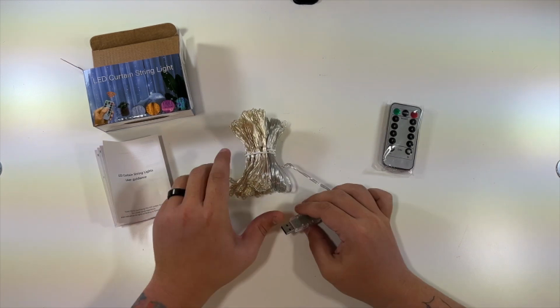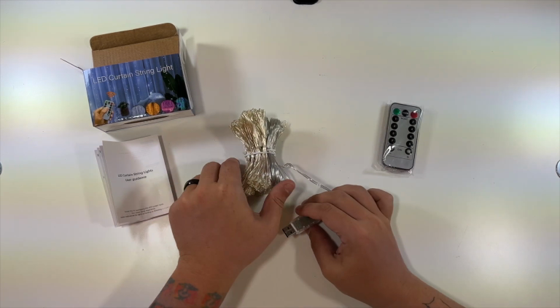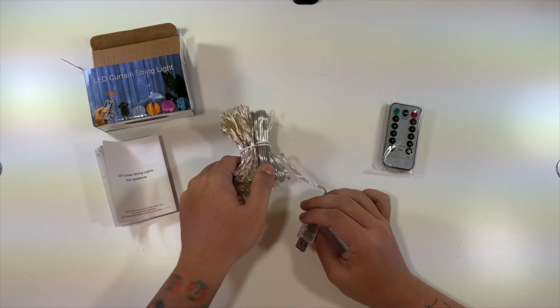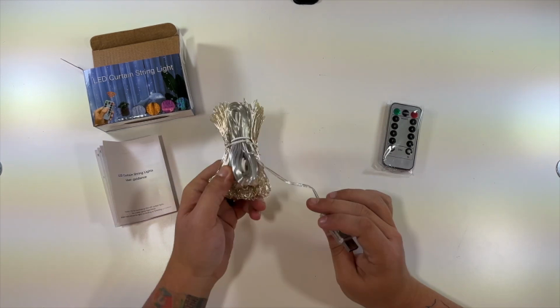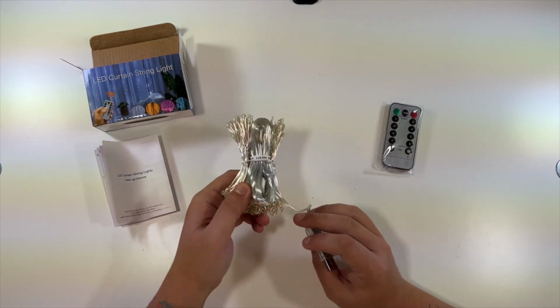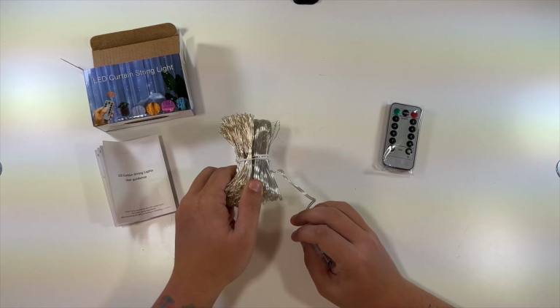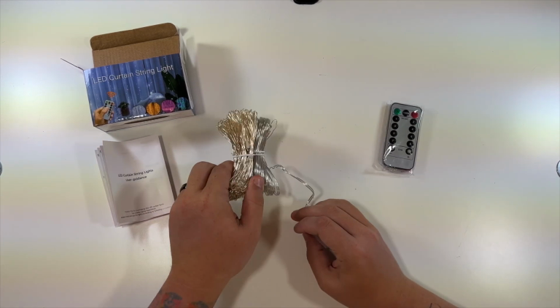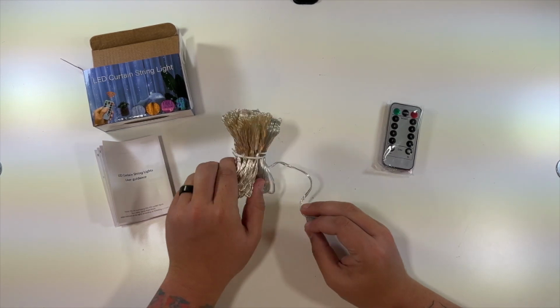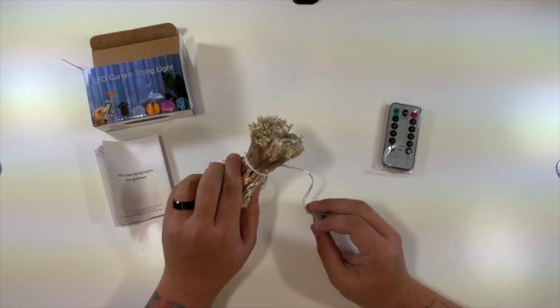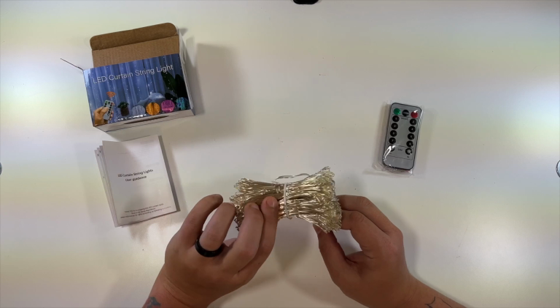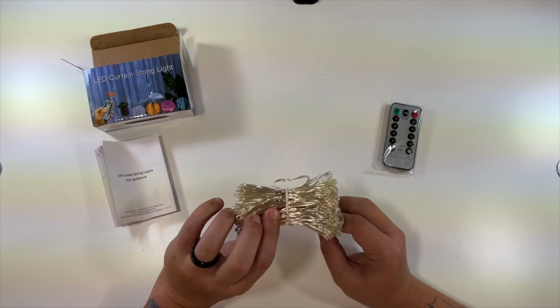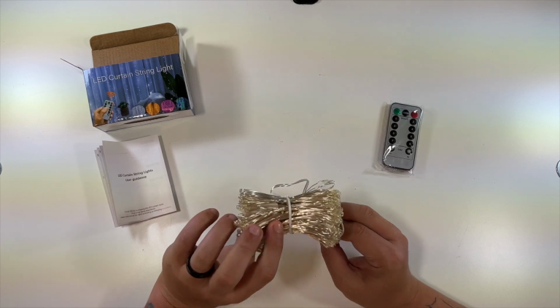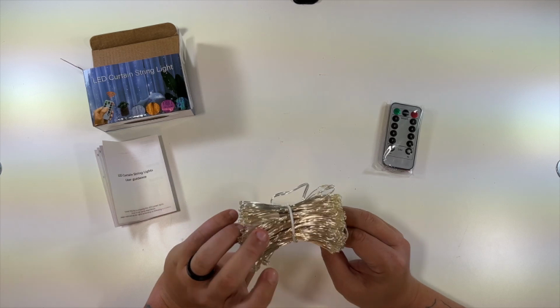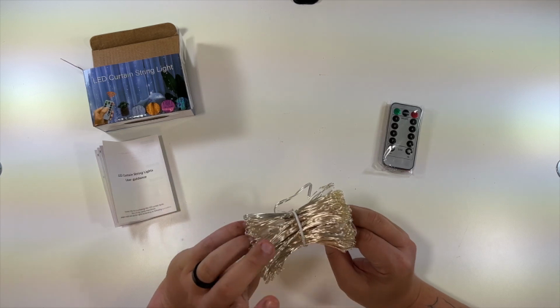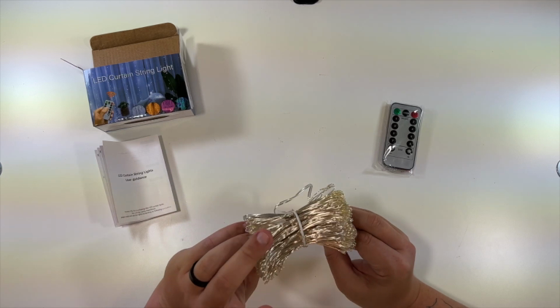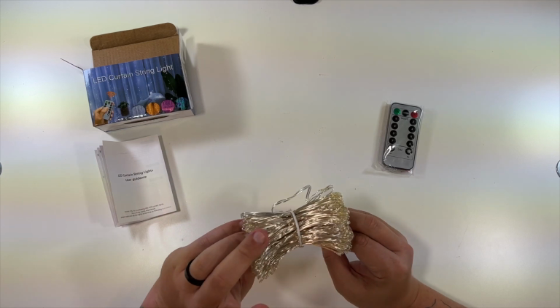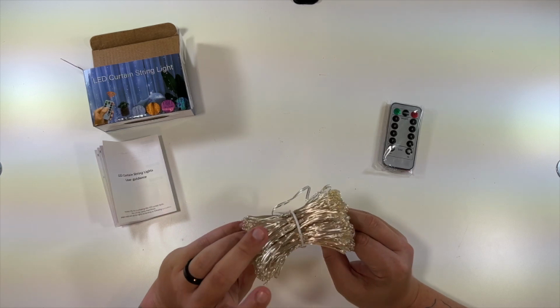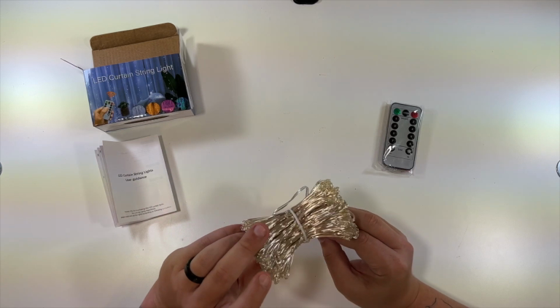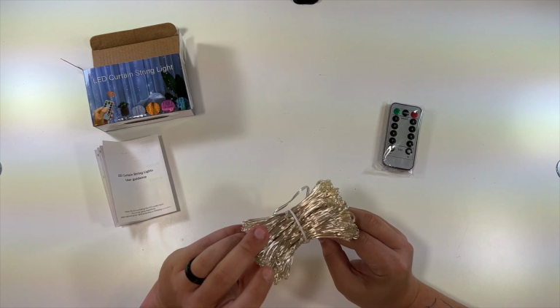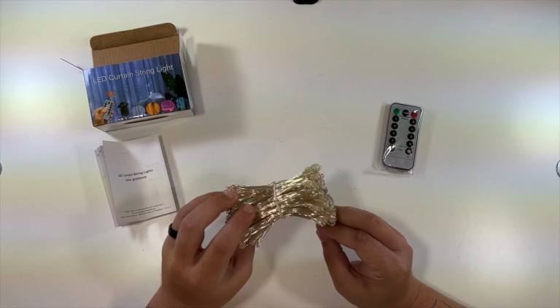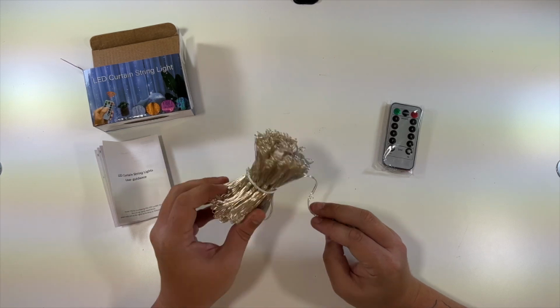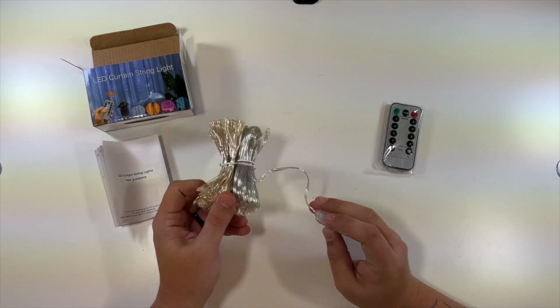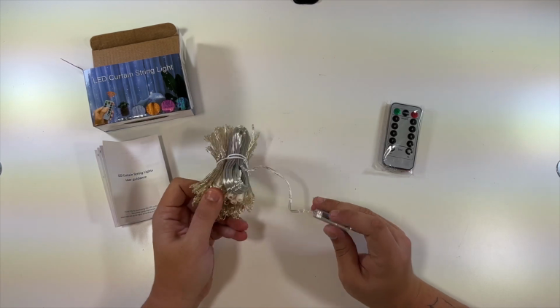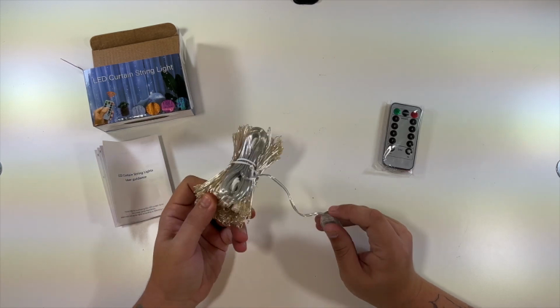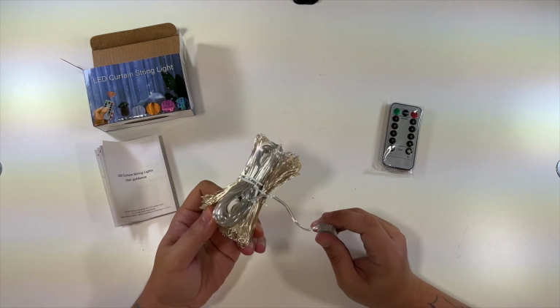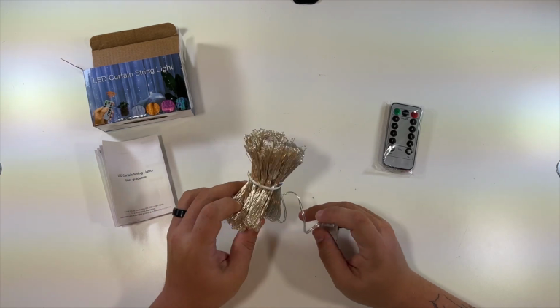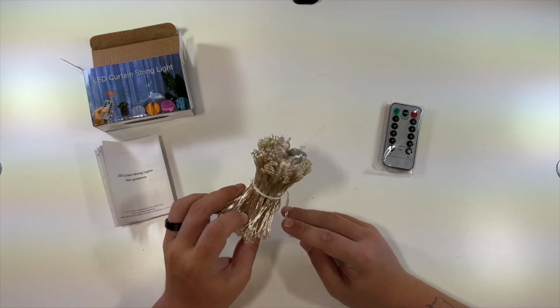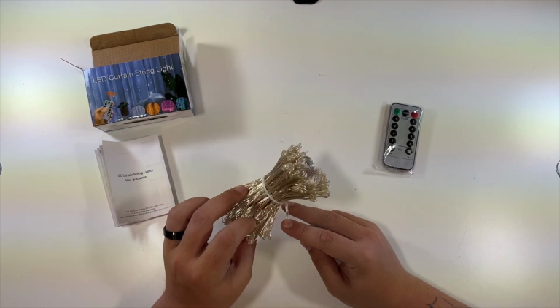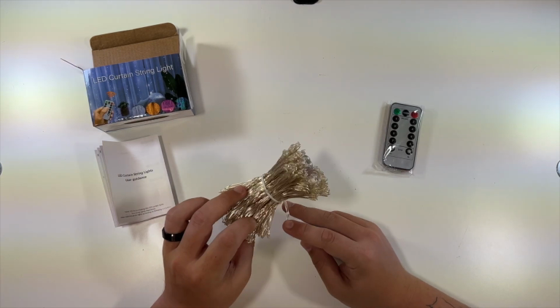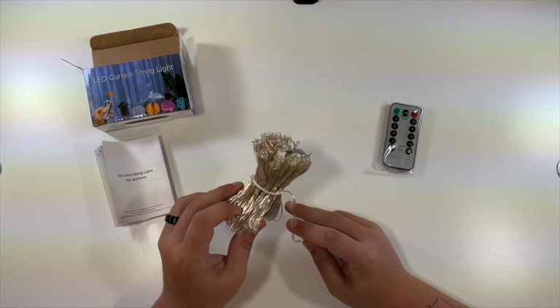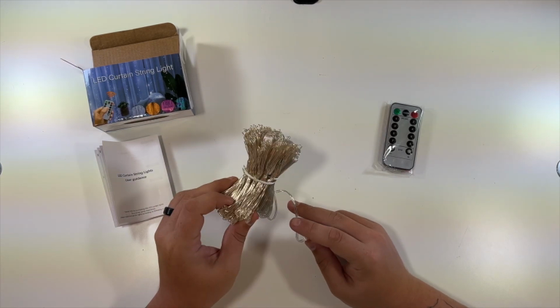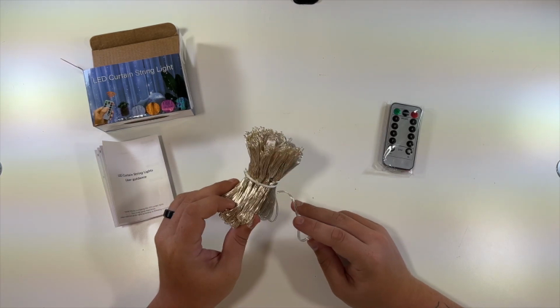So let's go get these set up. I'm going to put them in my daughter's room — she'll probably like these. Then you'll see what they look like.